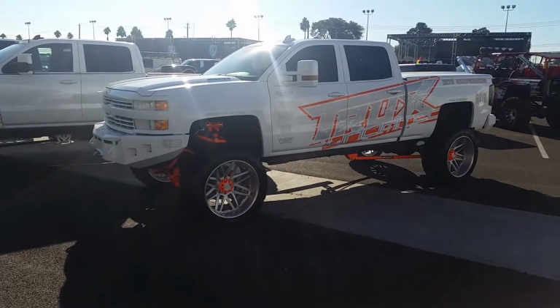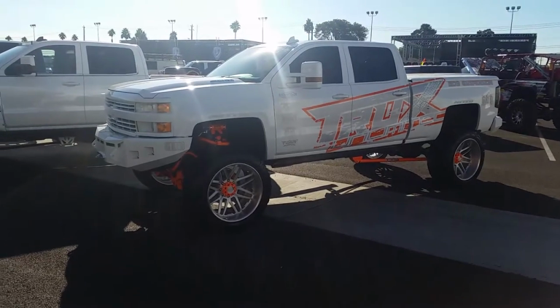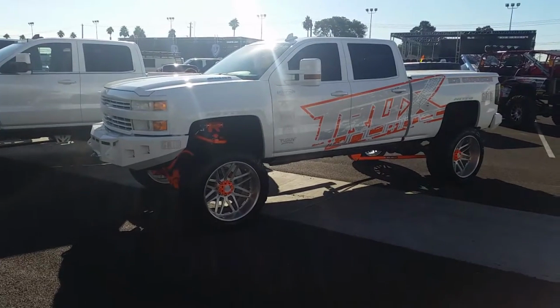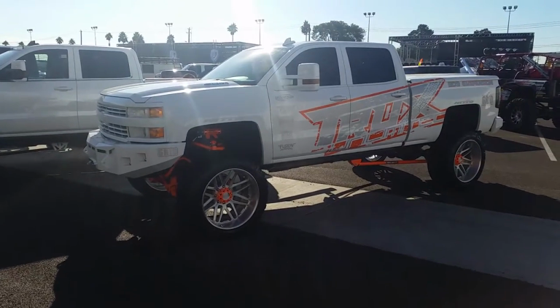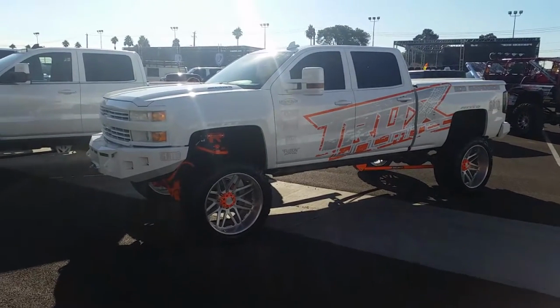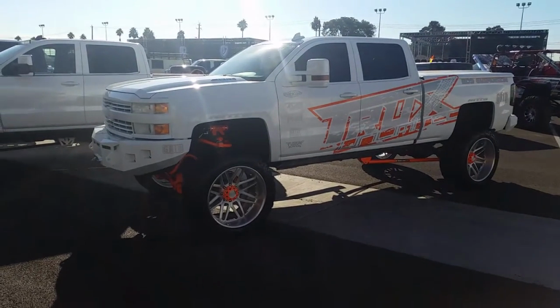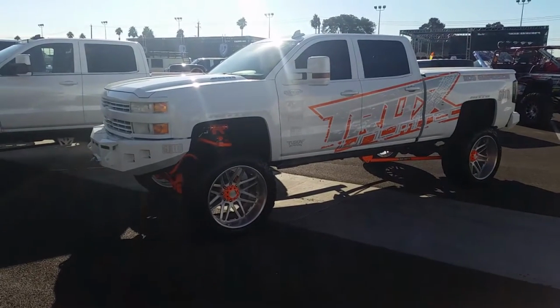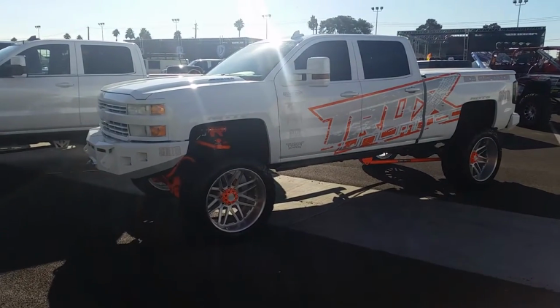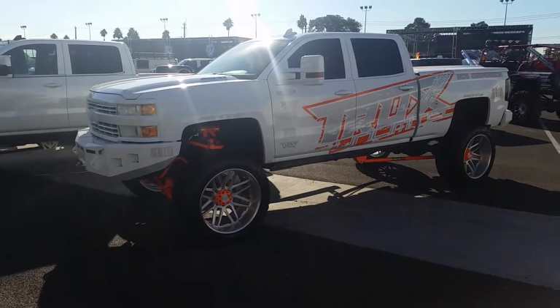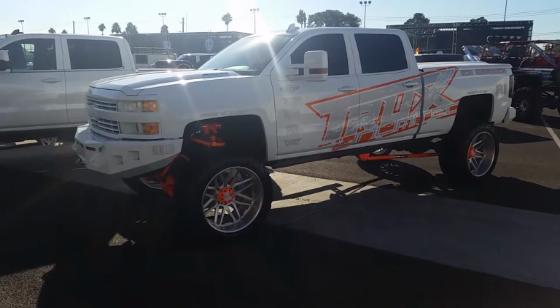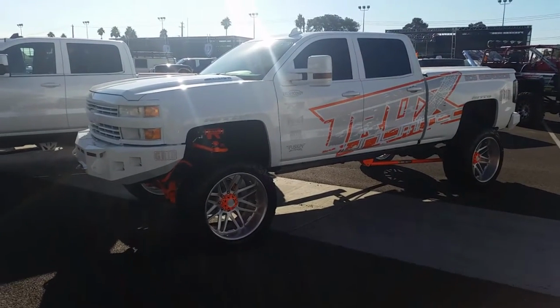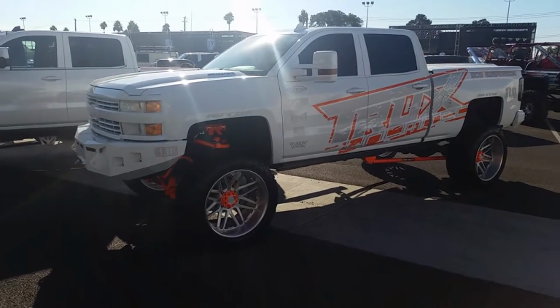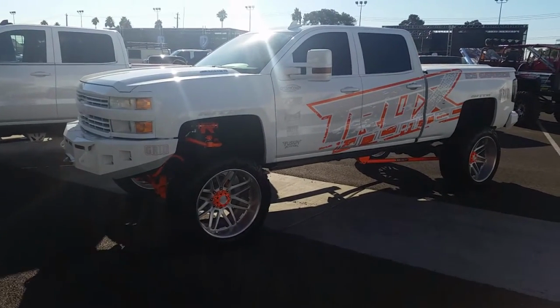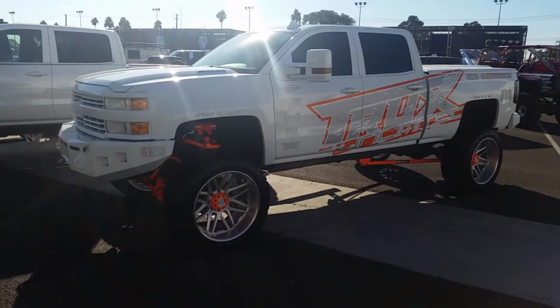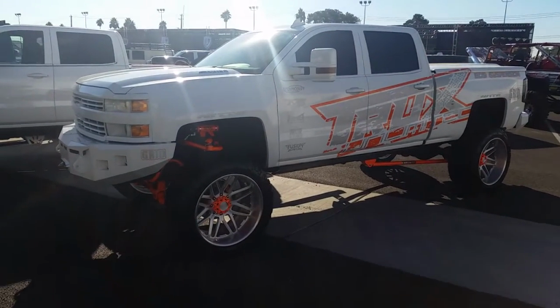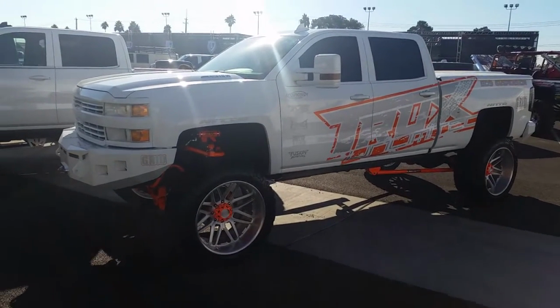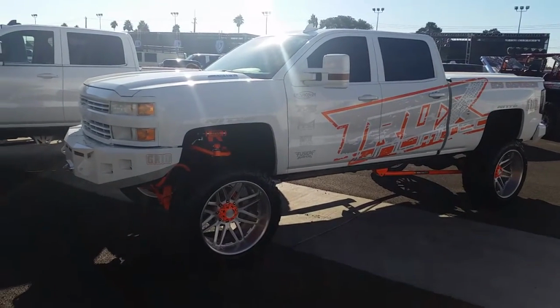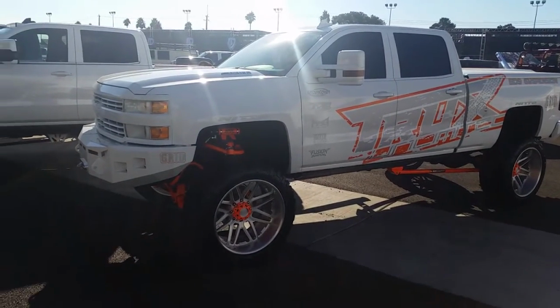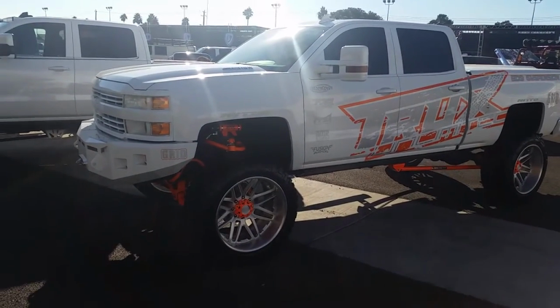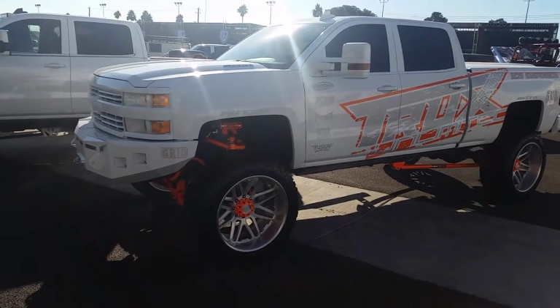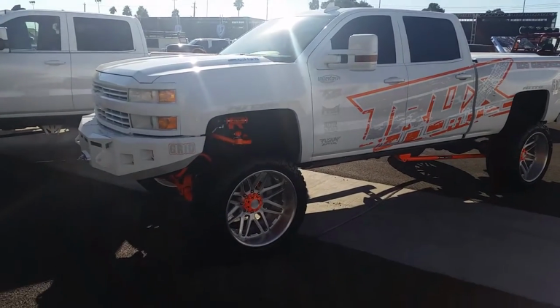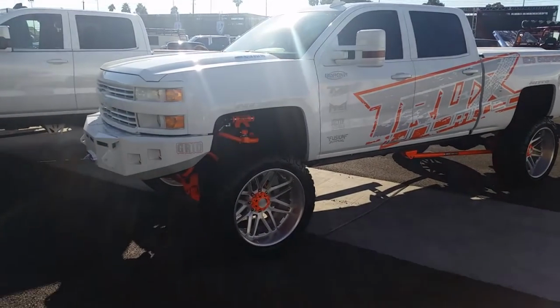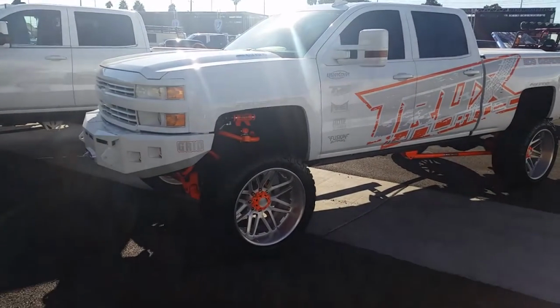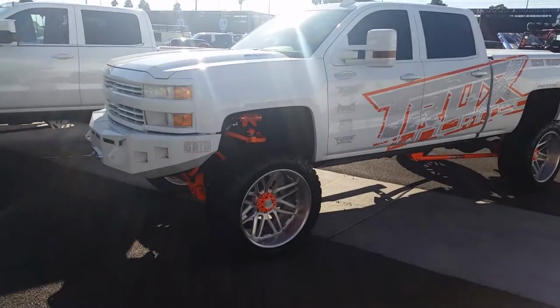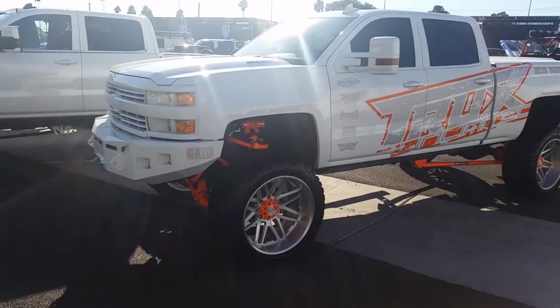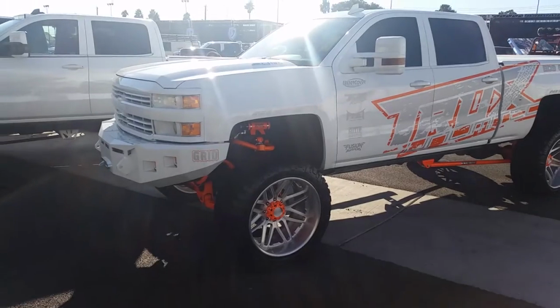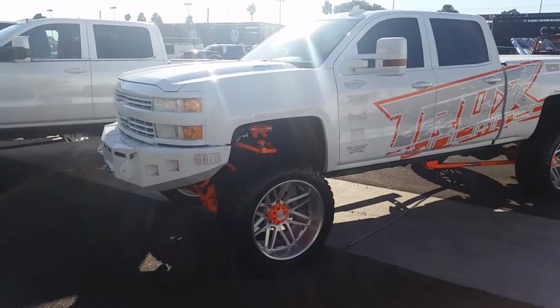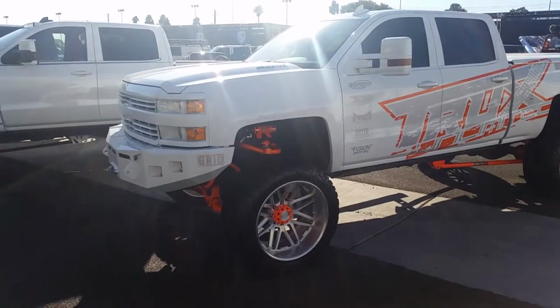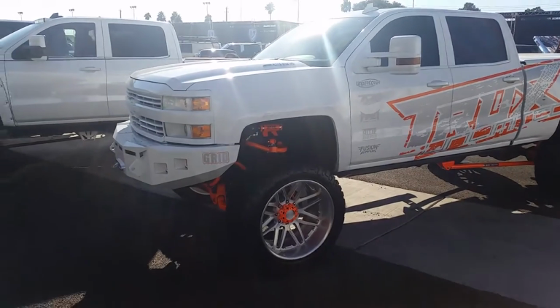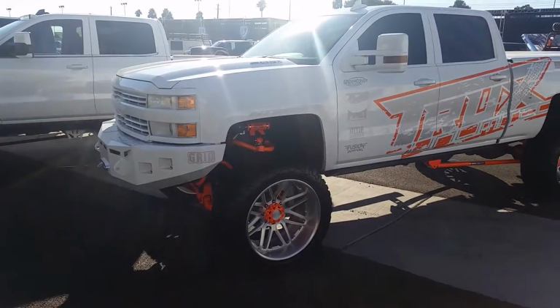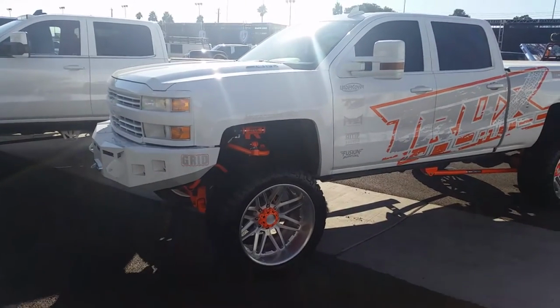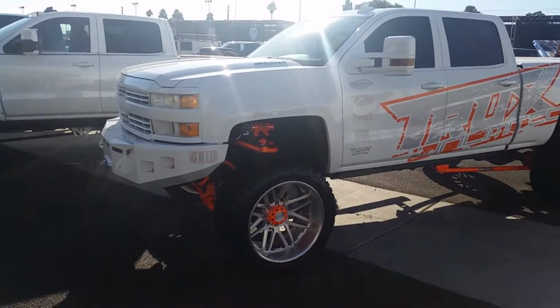This is your boy KB from Dozen Tire TV at DozenTires.com, looking at a nice lifted Chevy.